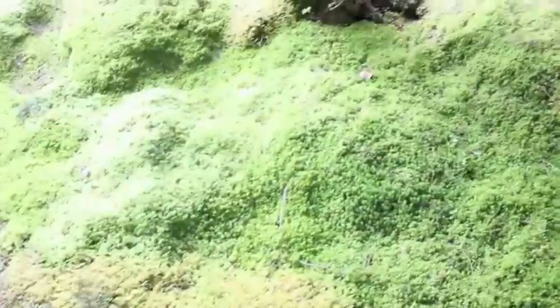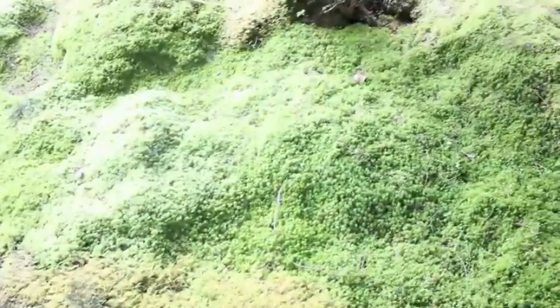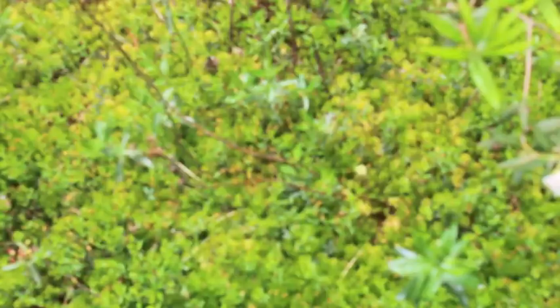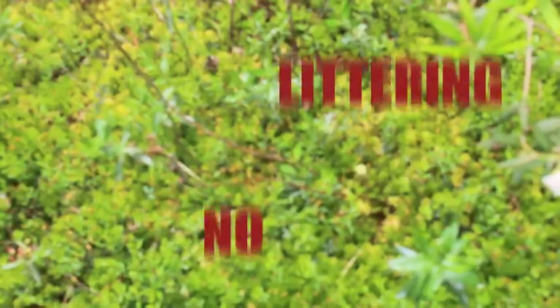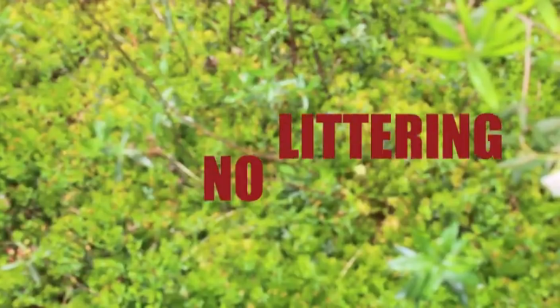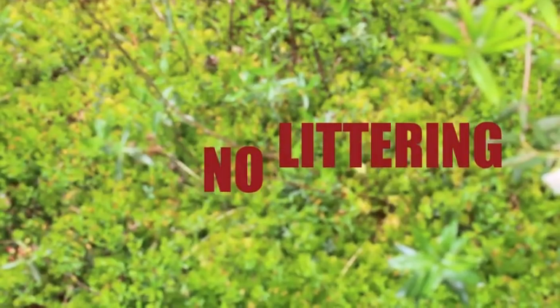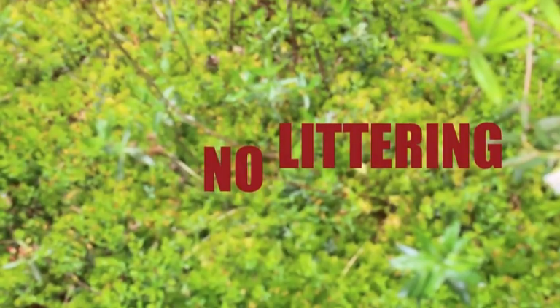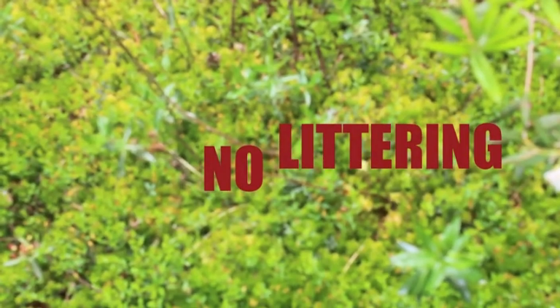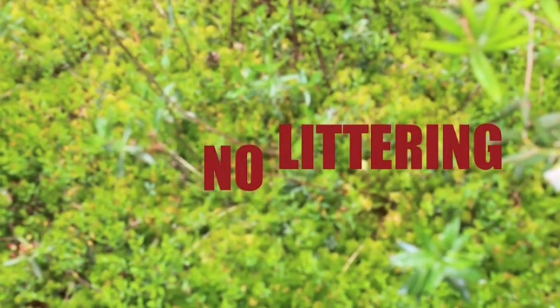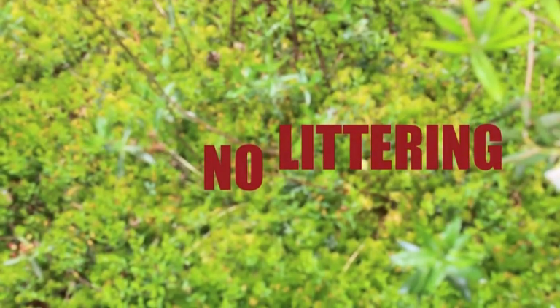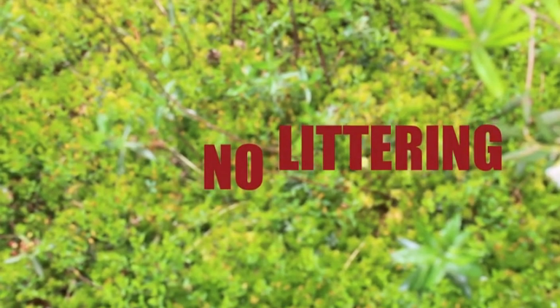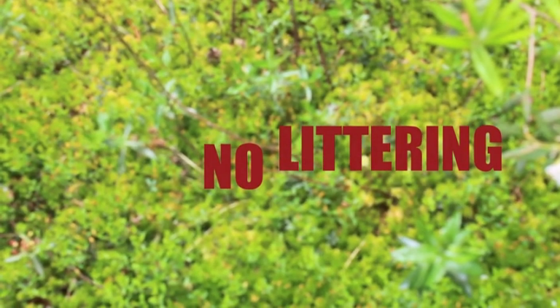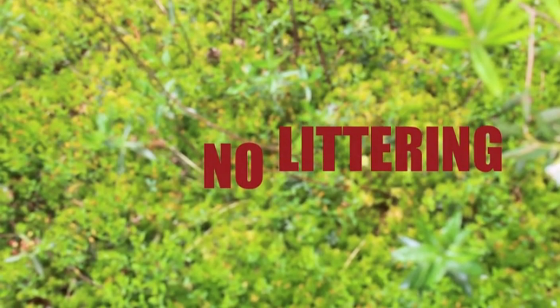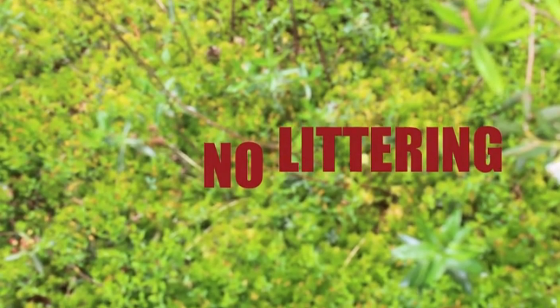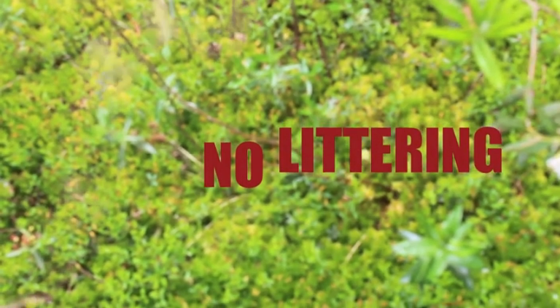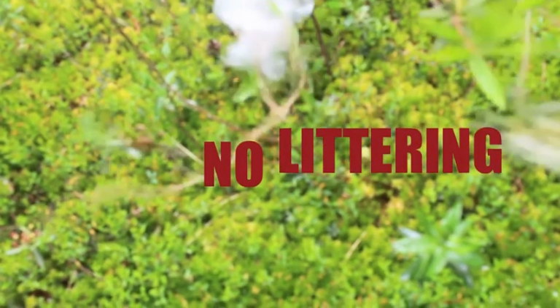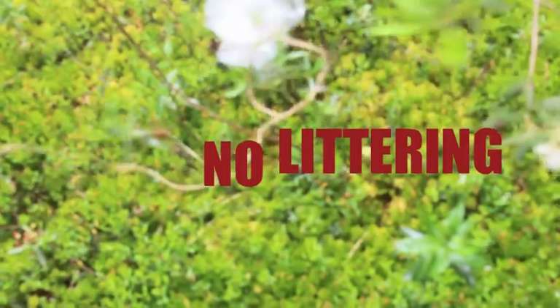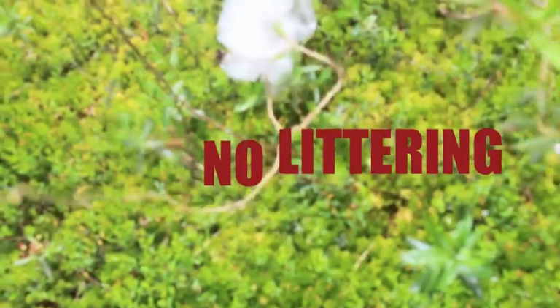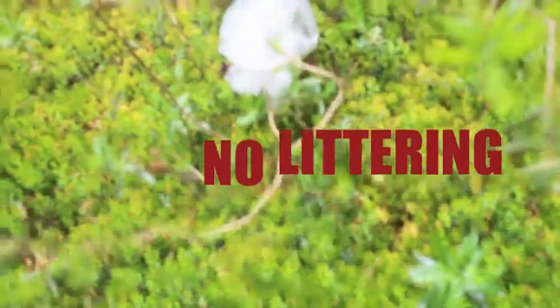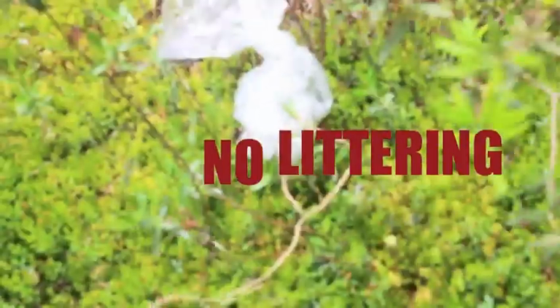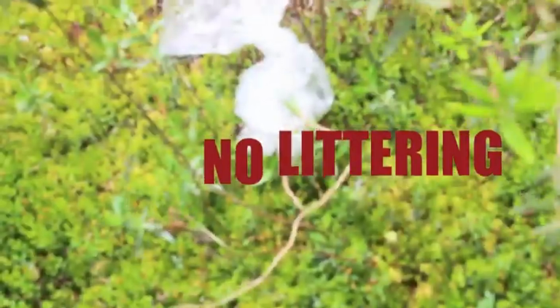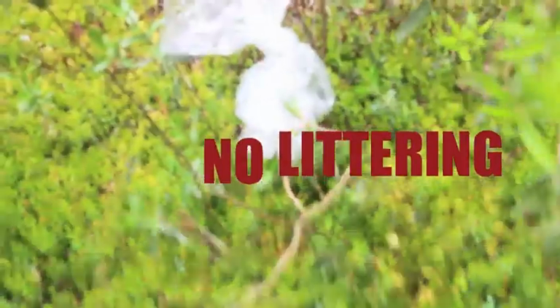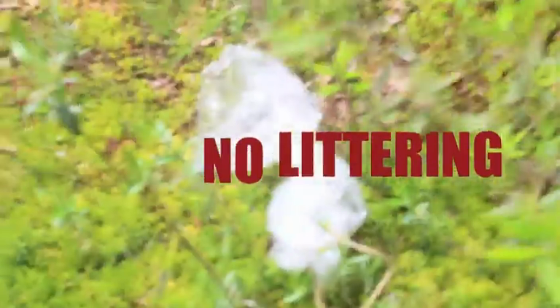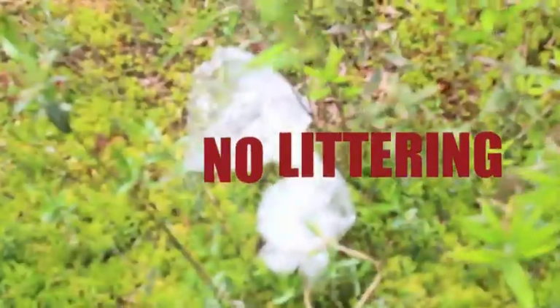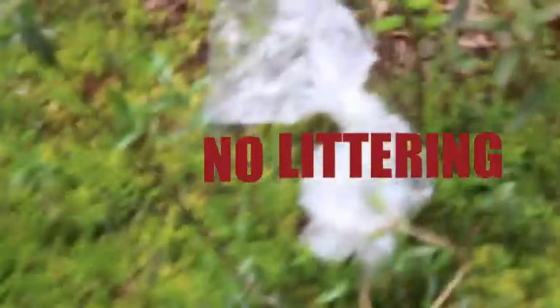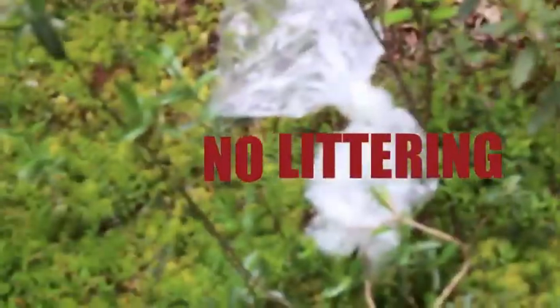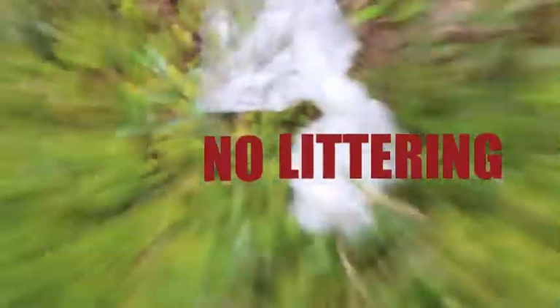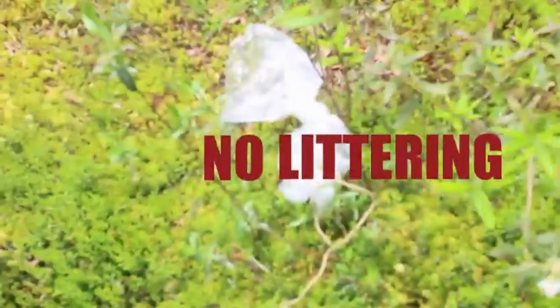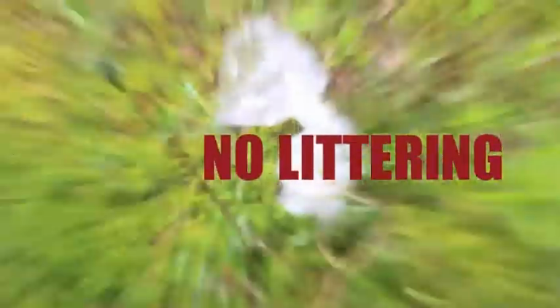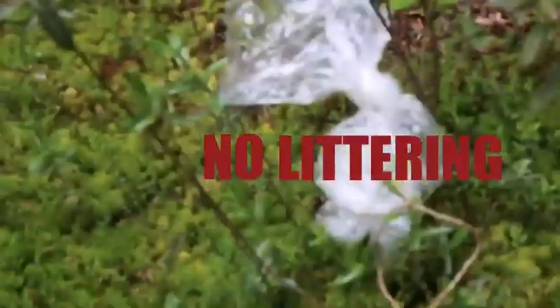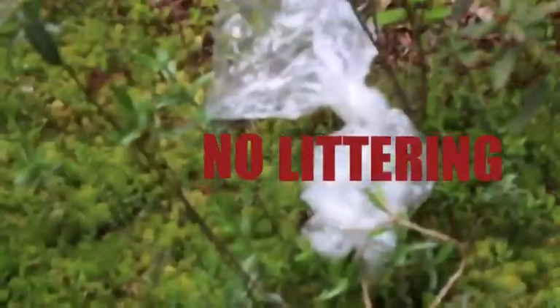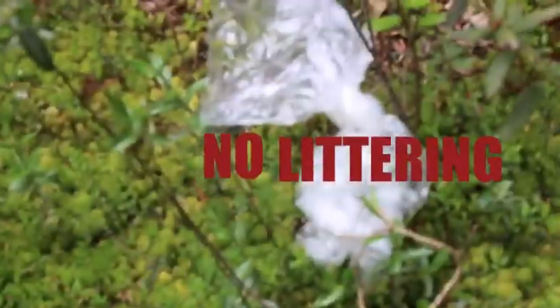Step 4. Don't throw stuff into the bog. Just don't.